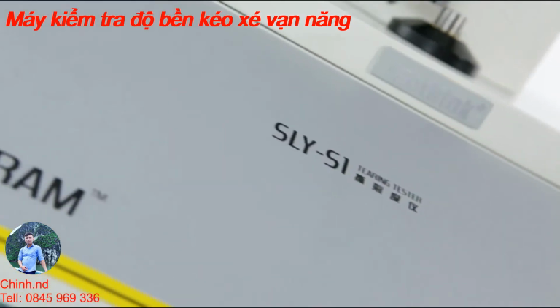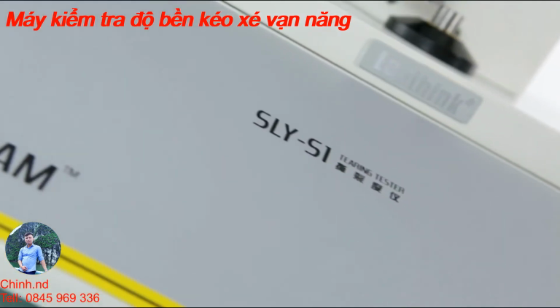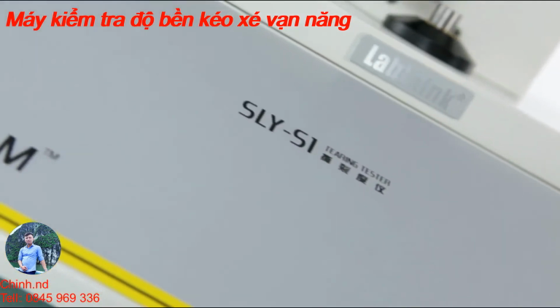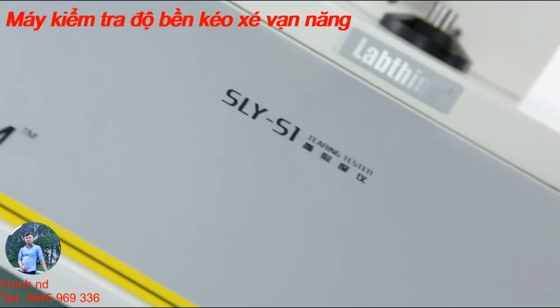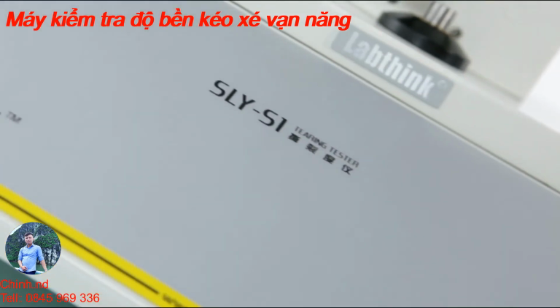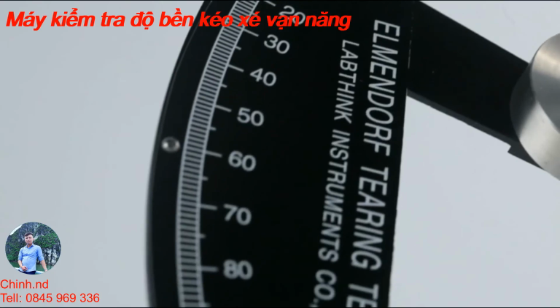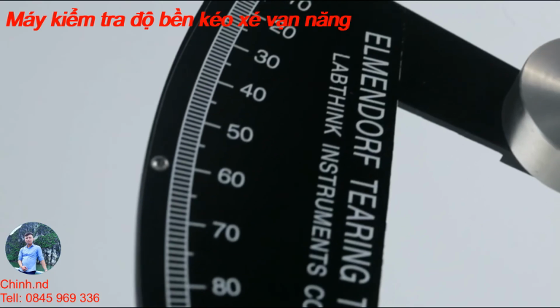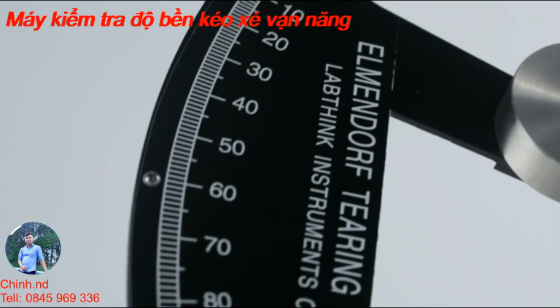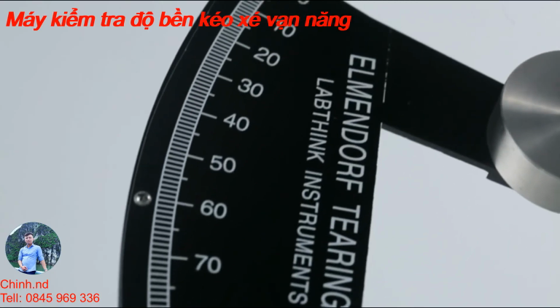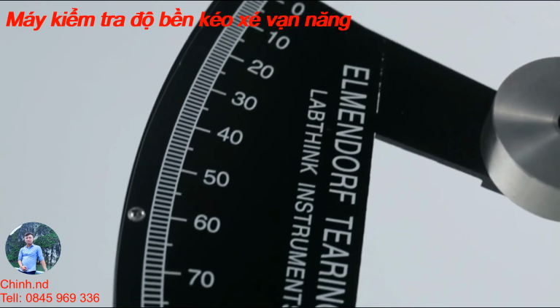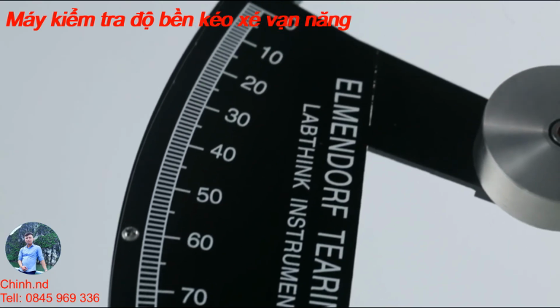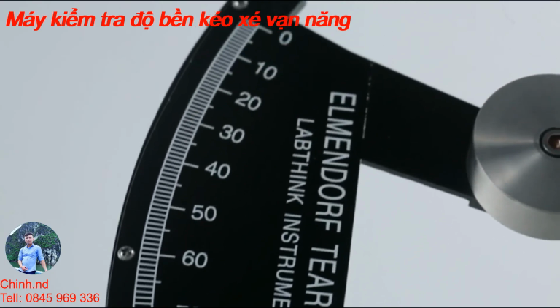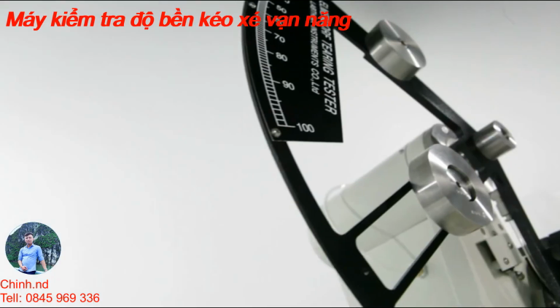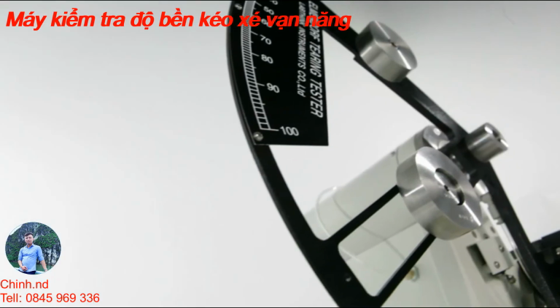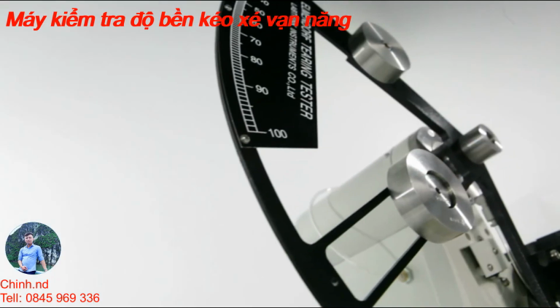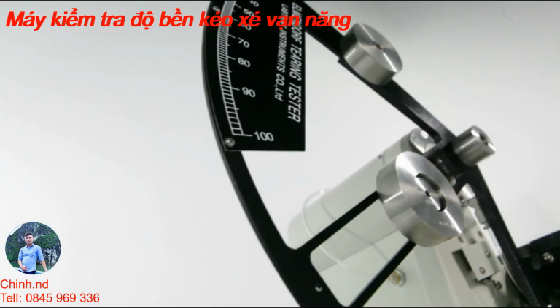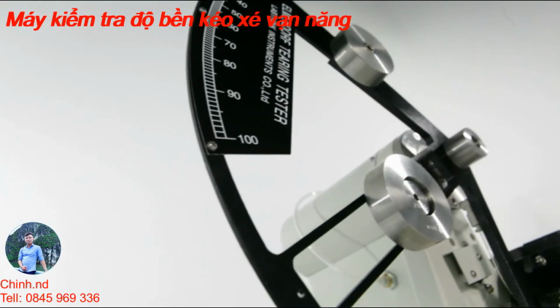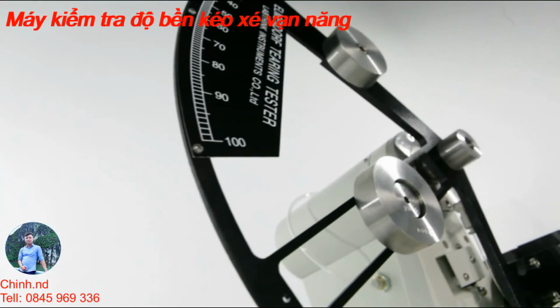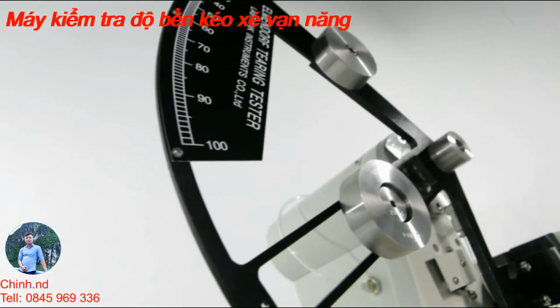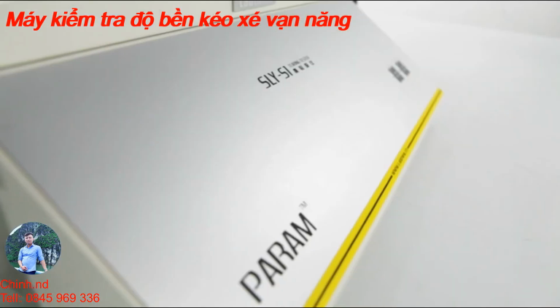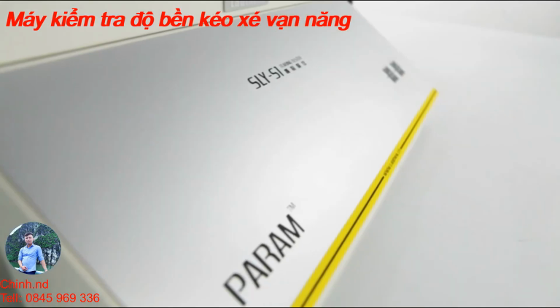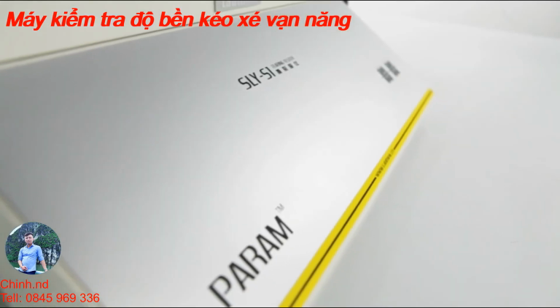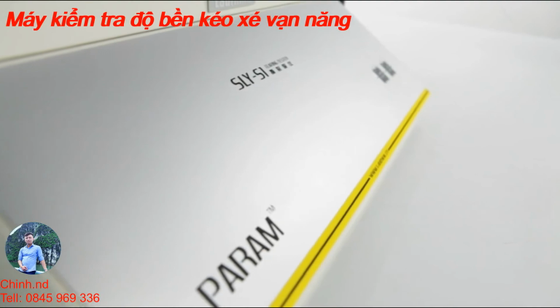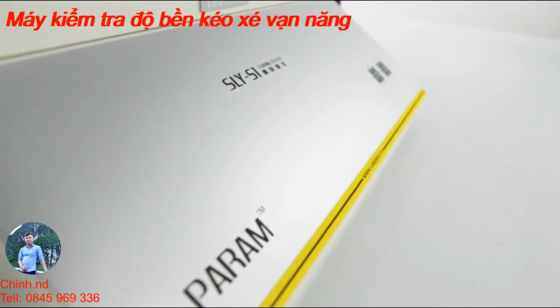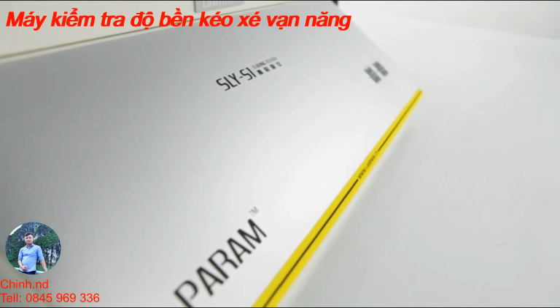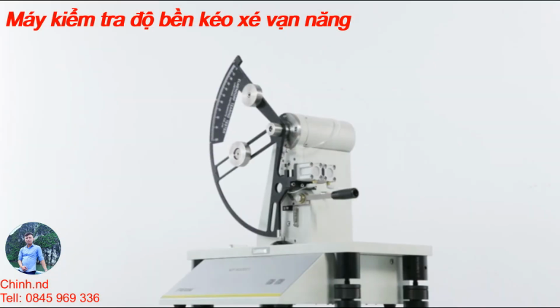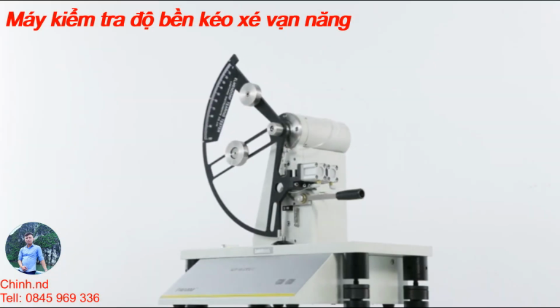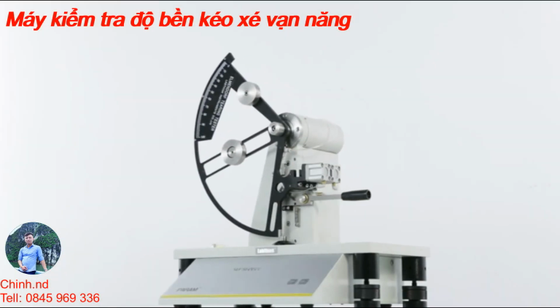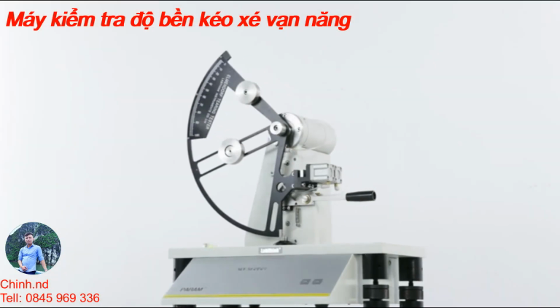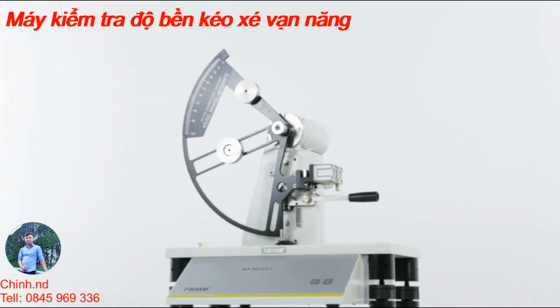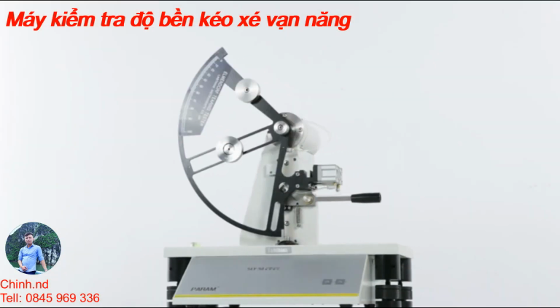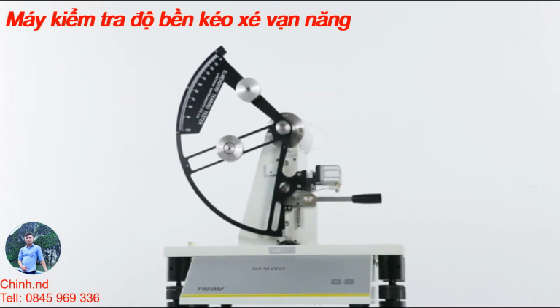SLY-S1, your excellent choice for high-accuracy tearing testers.